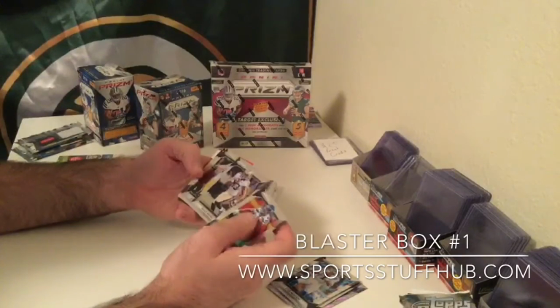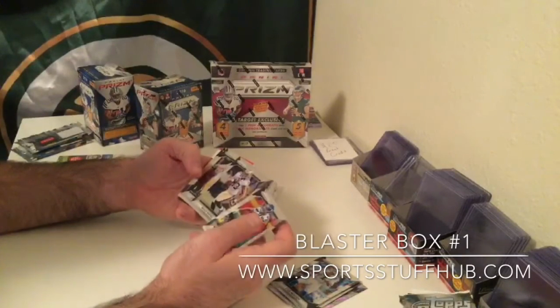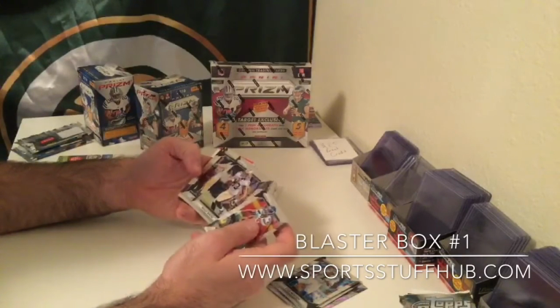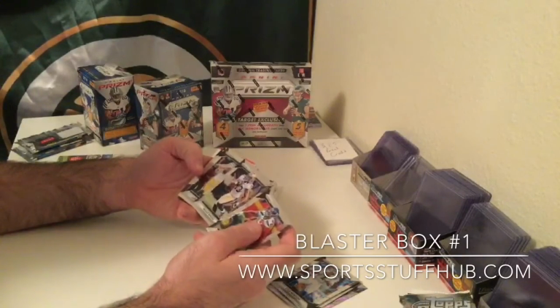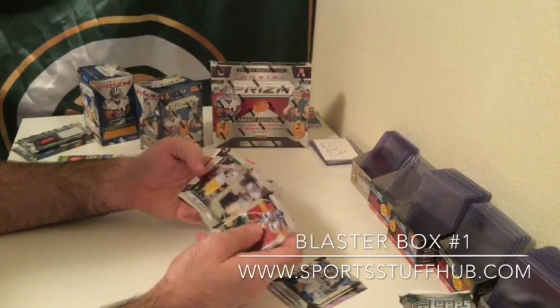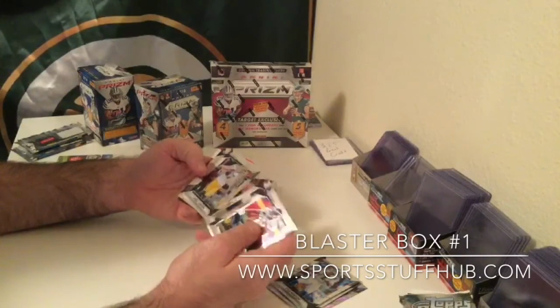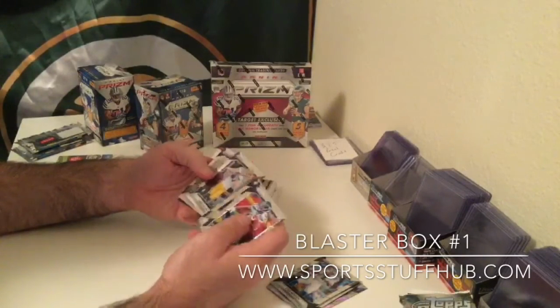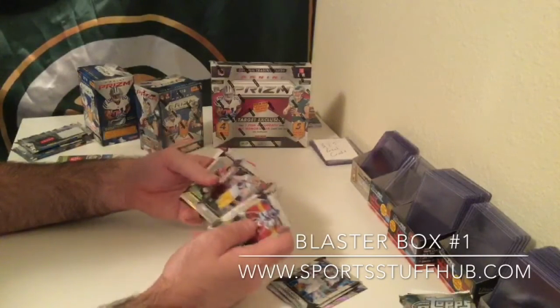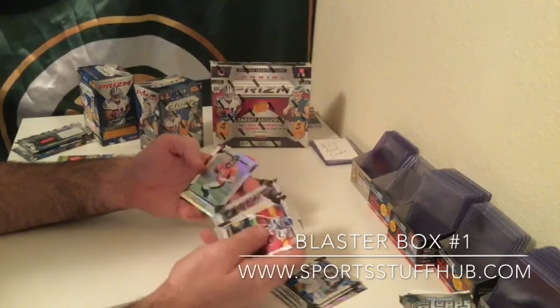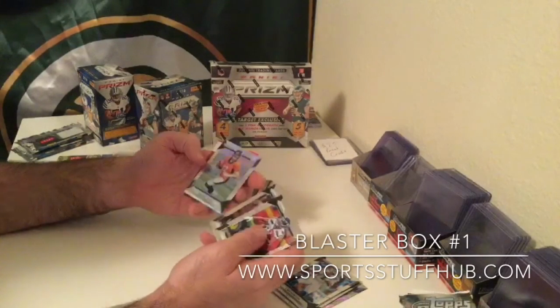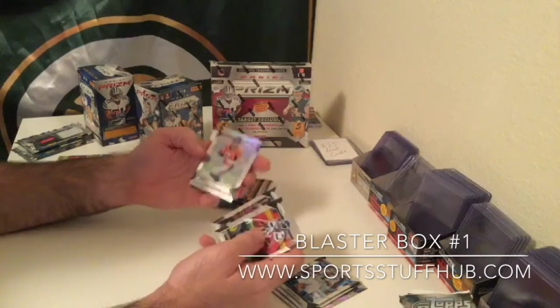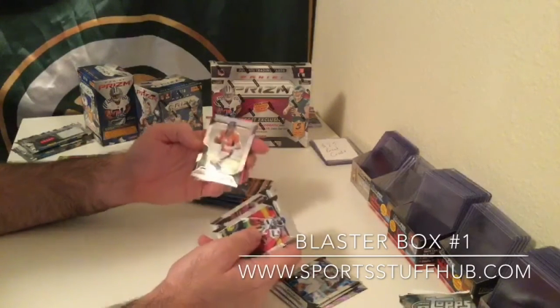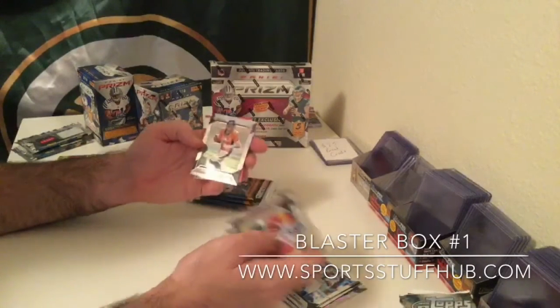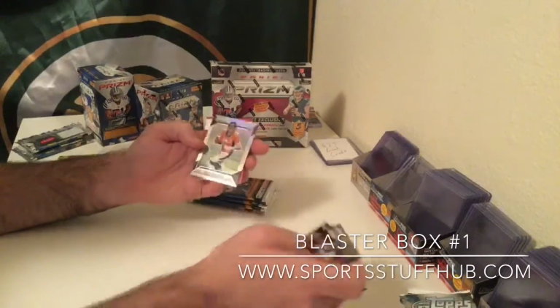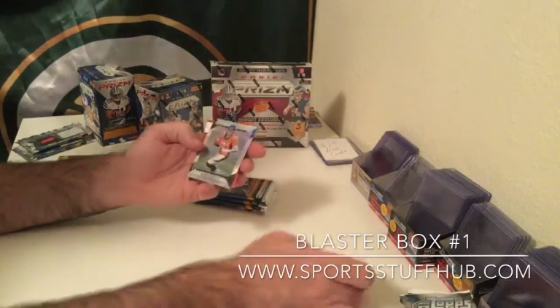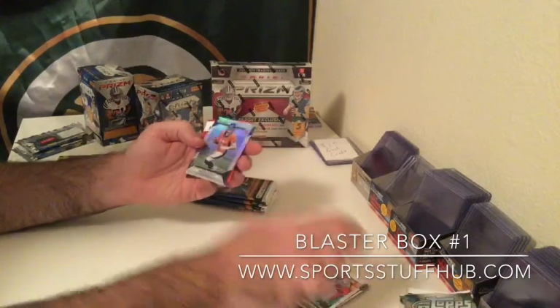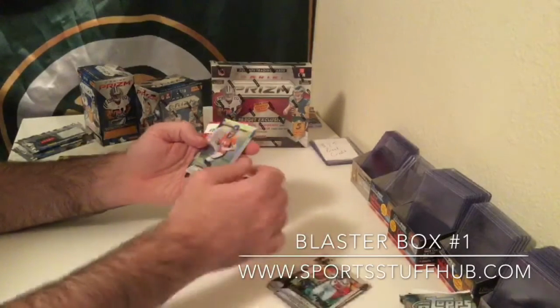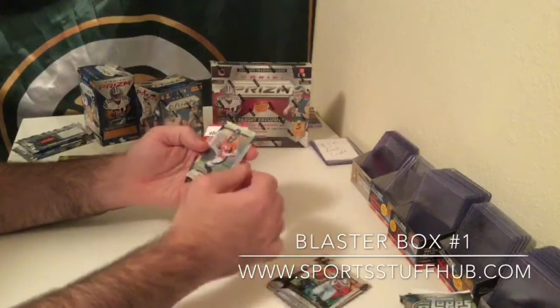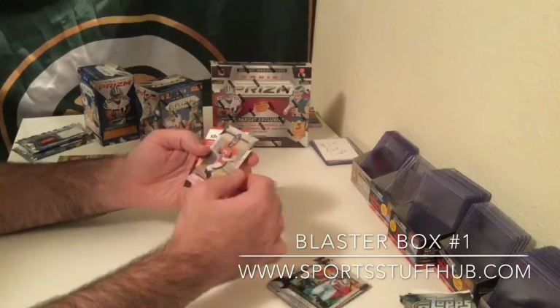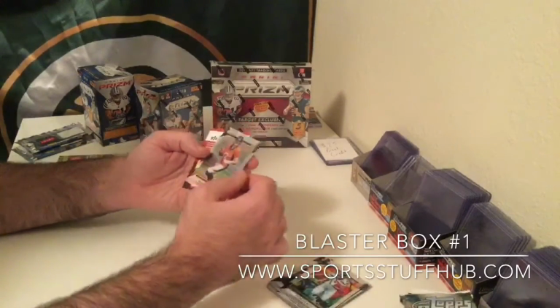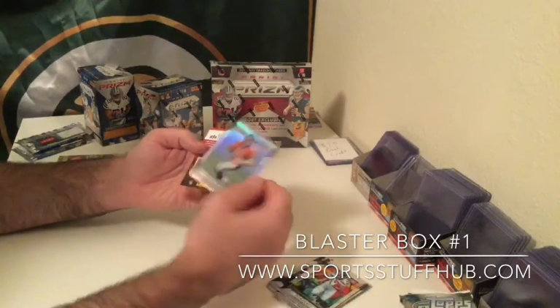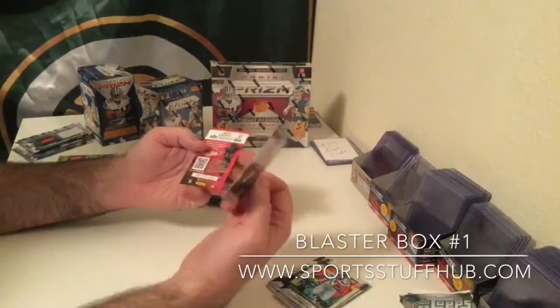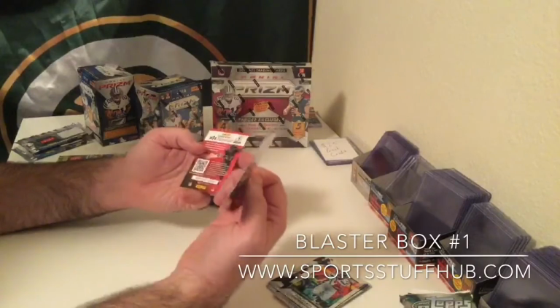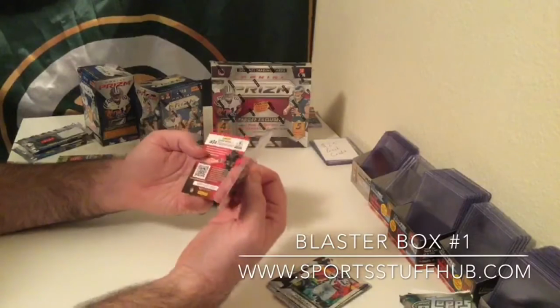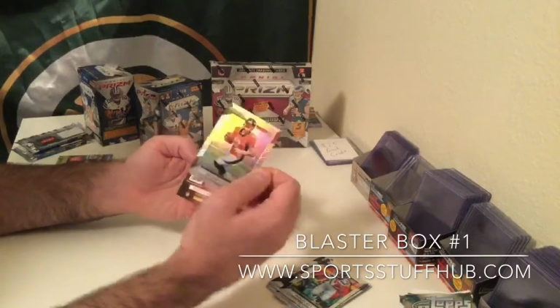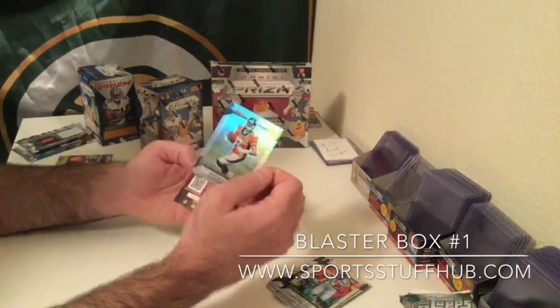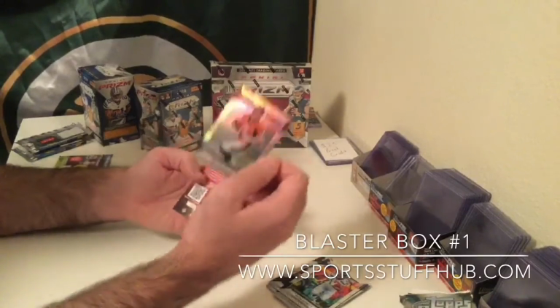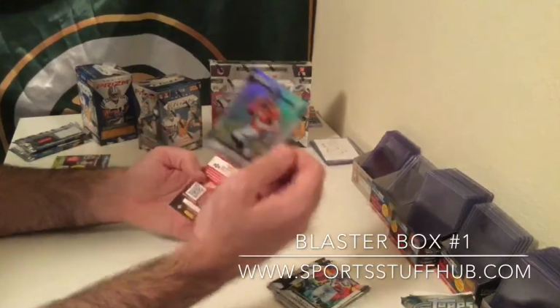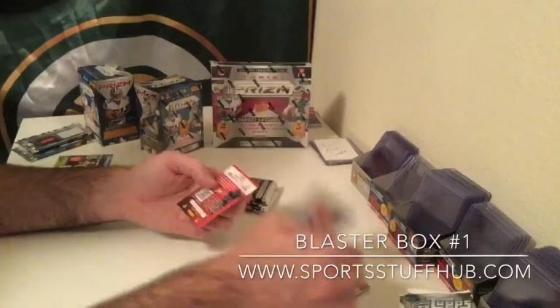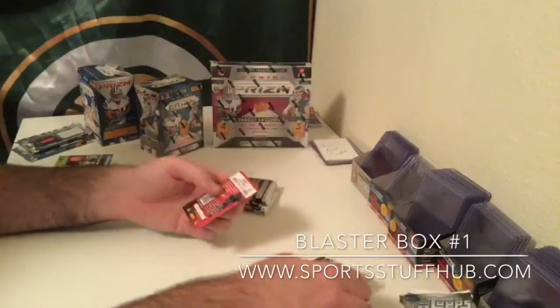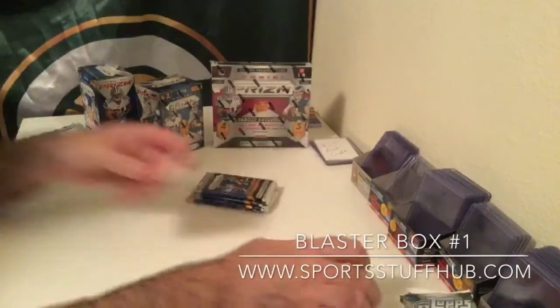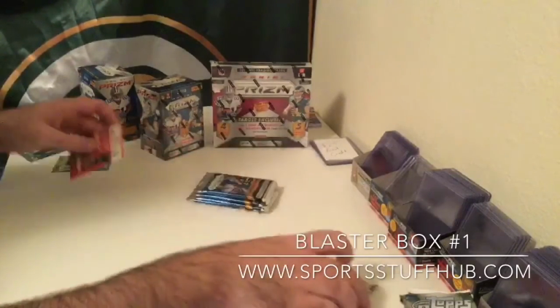Tyler Lockett, Willie Sneed, Jordy Nelson, Paxton Lynch Prism parallel. So we get our first rookie.